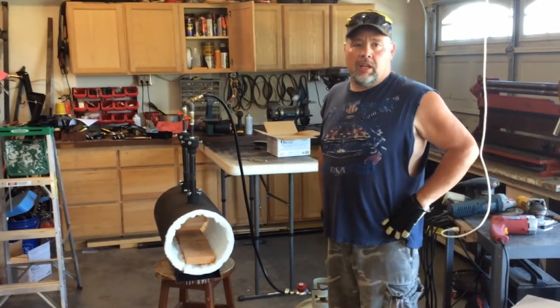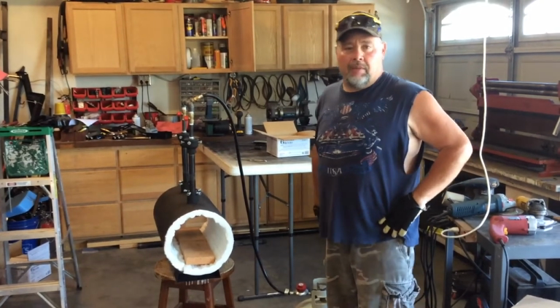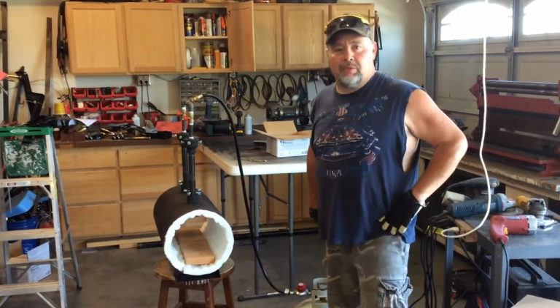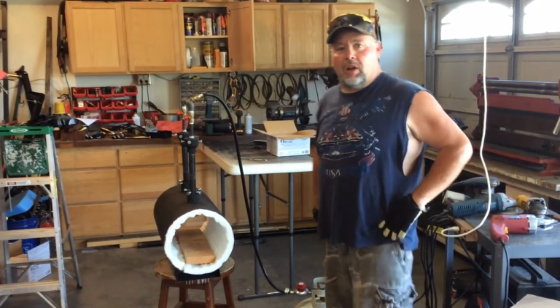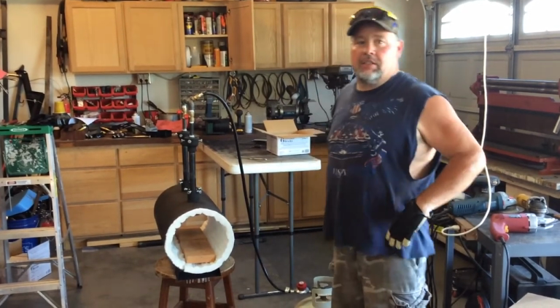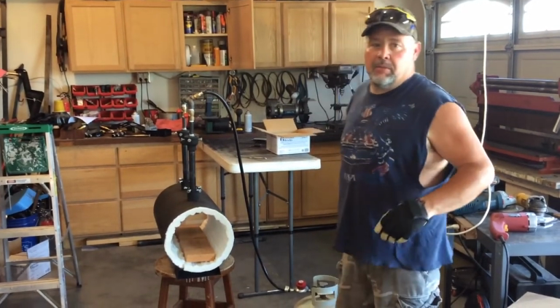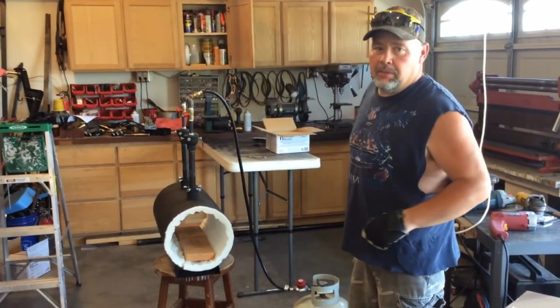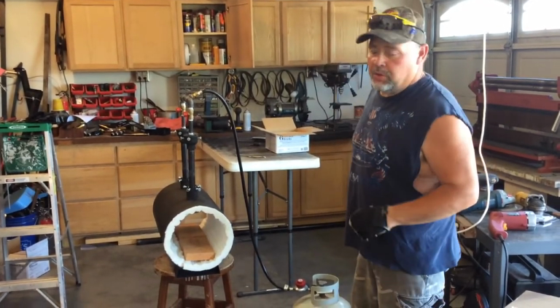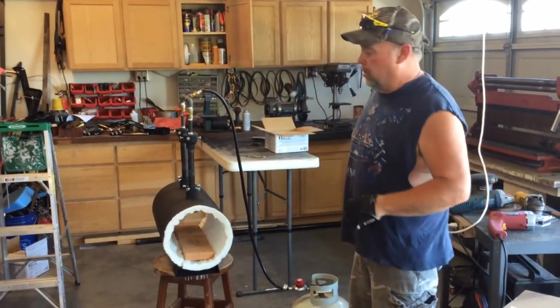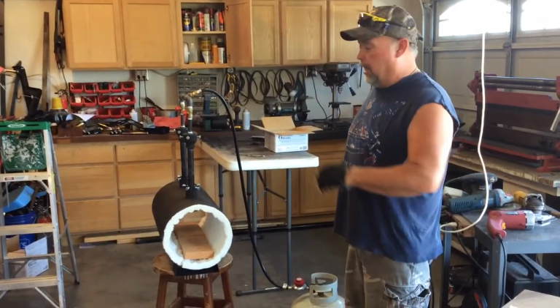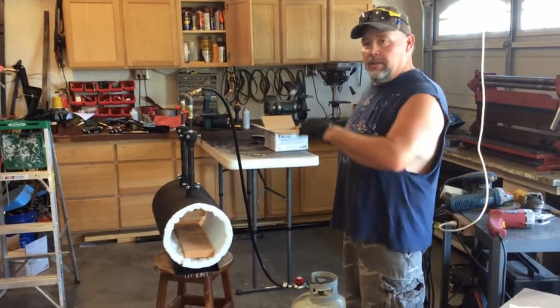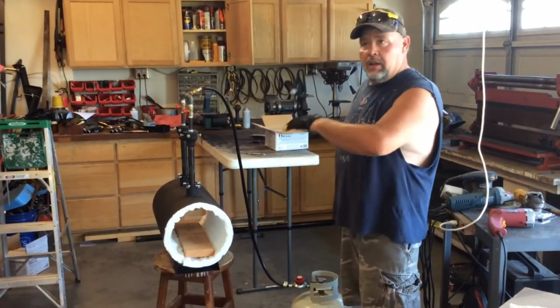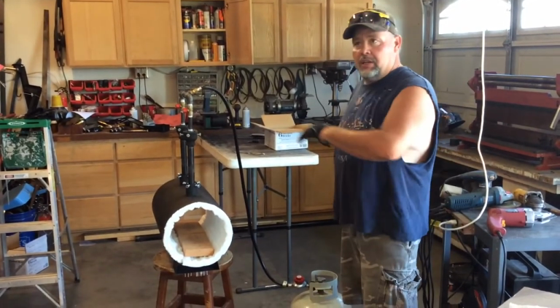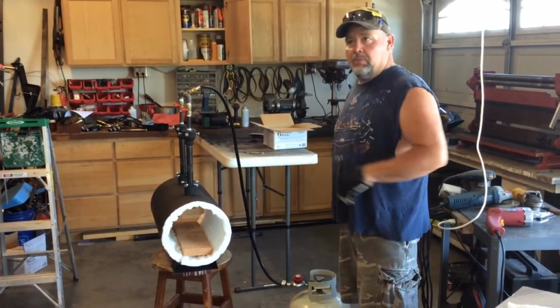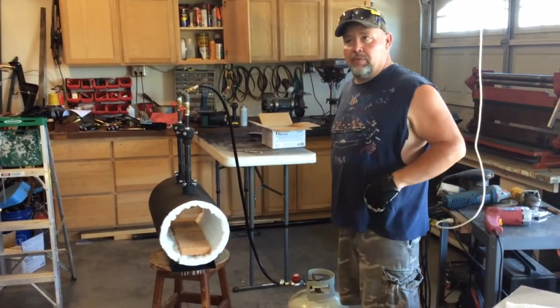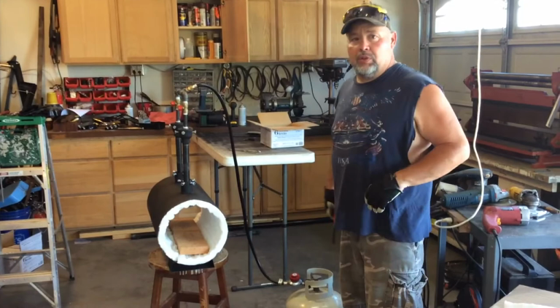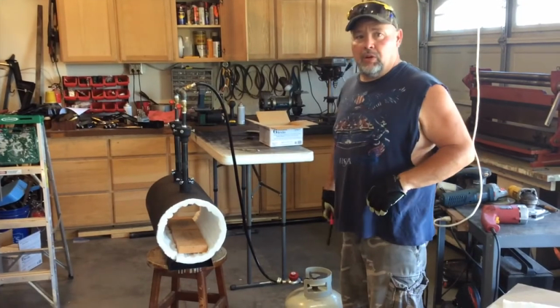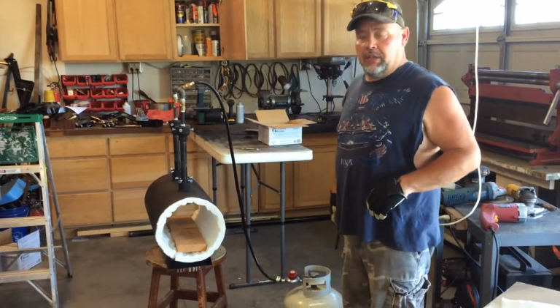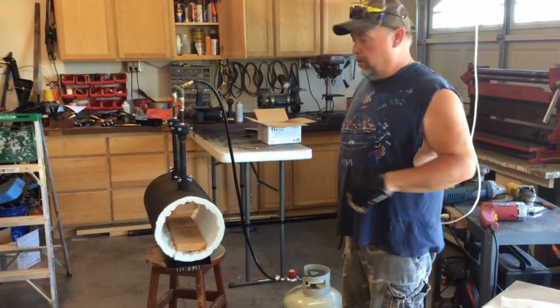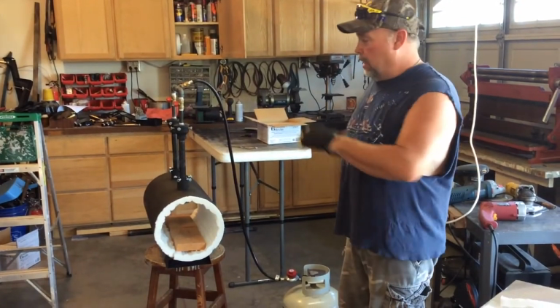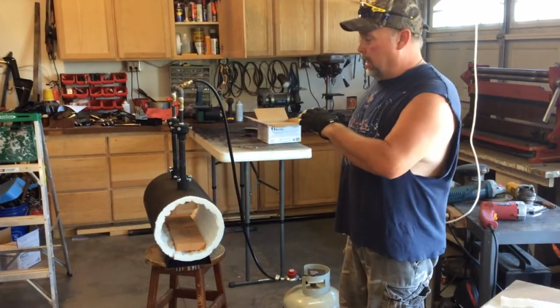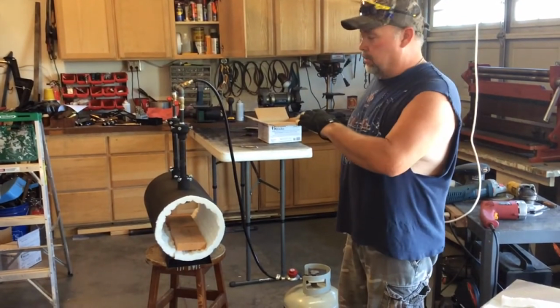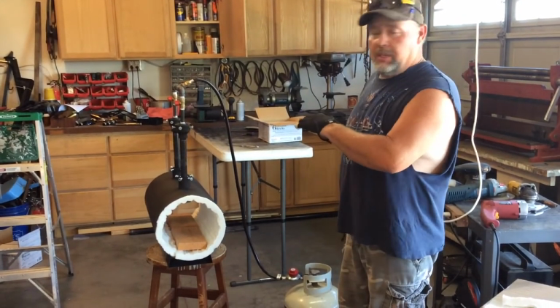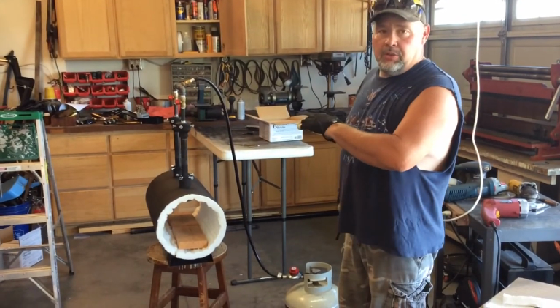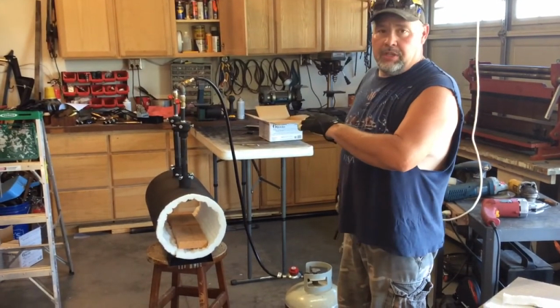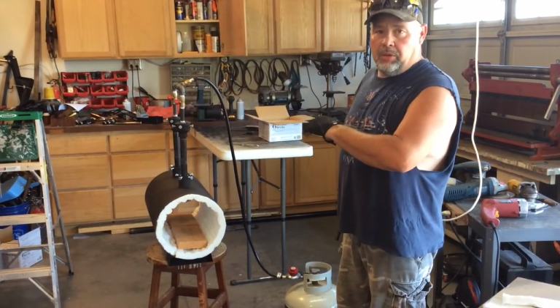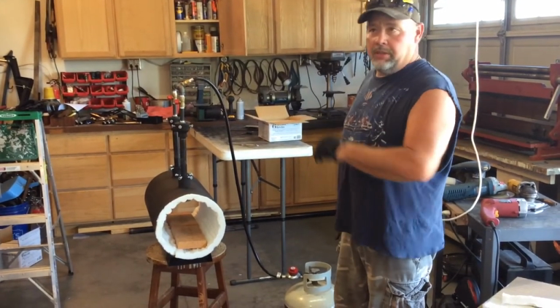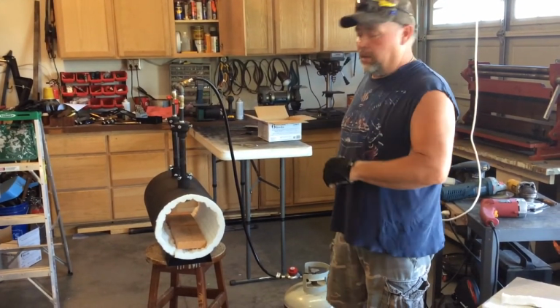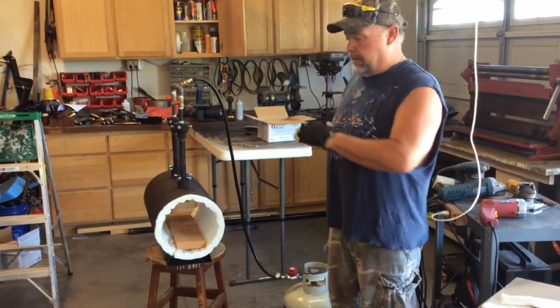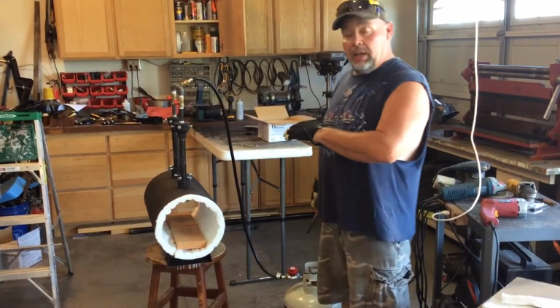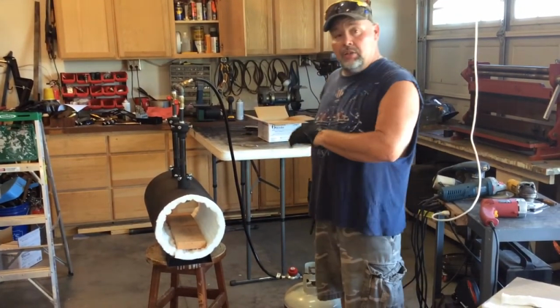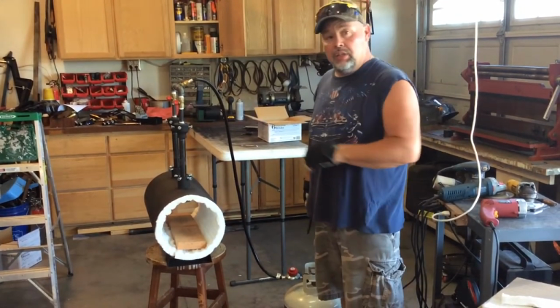Hi, my name is Ron. Today I'm going to demonstrate to you how my double burner forge works — how to assemble it as well as how to use it.